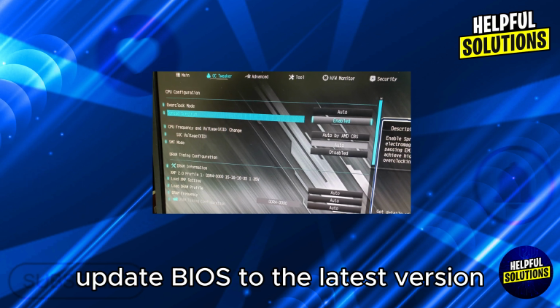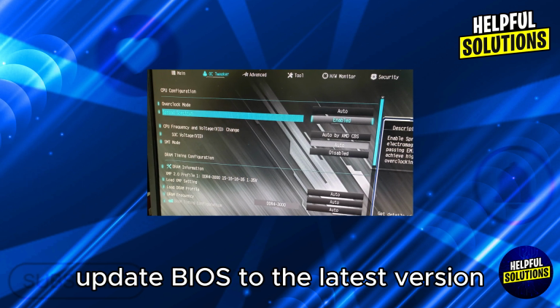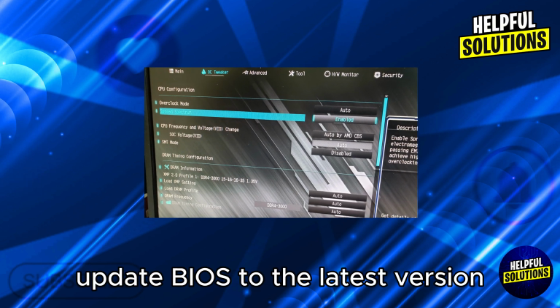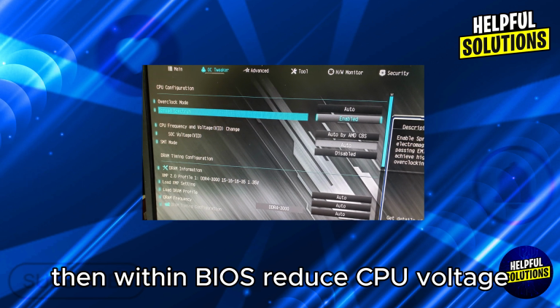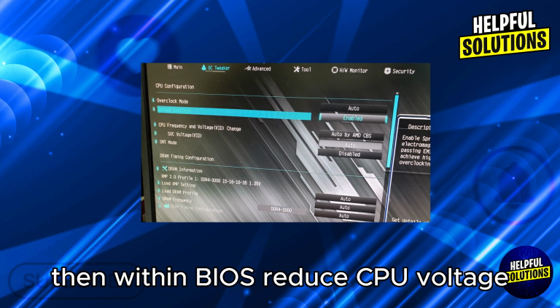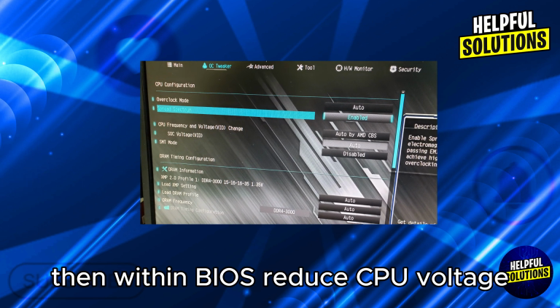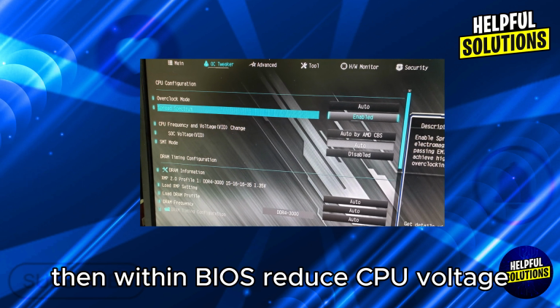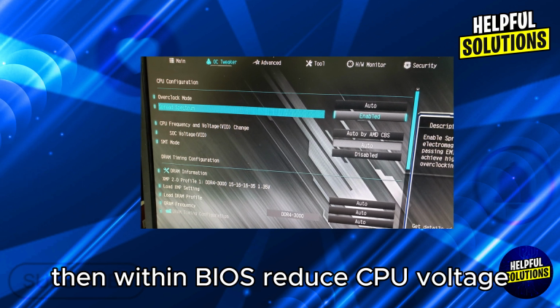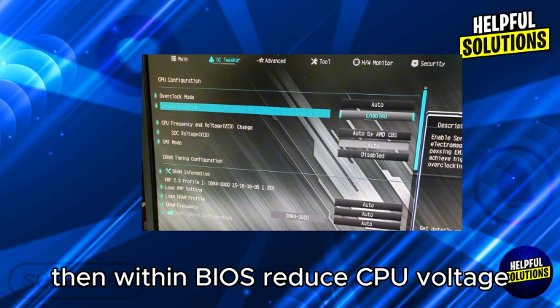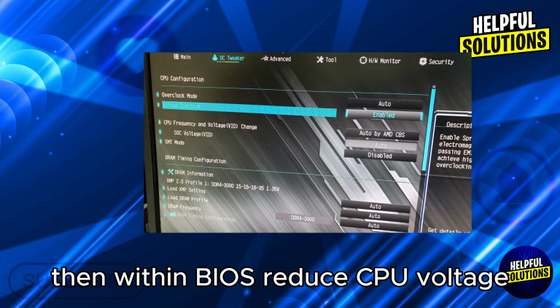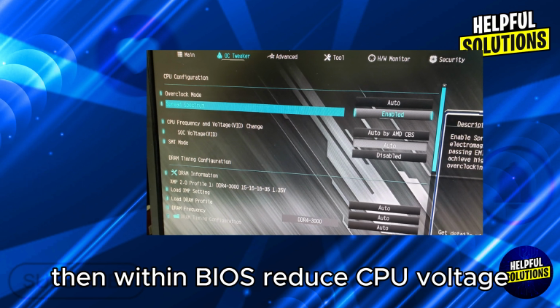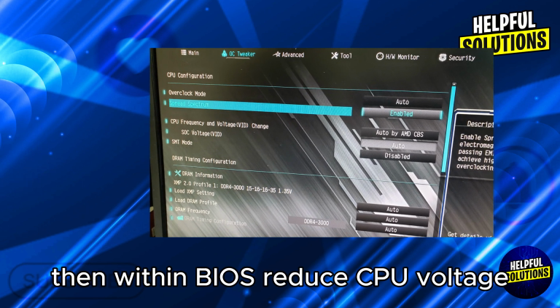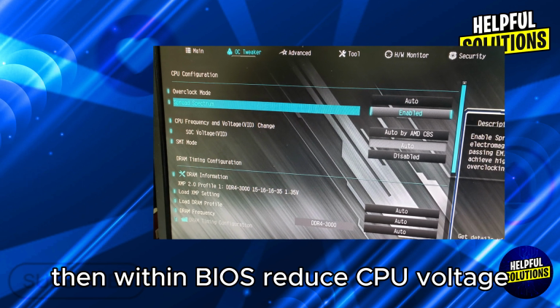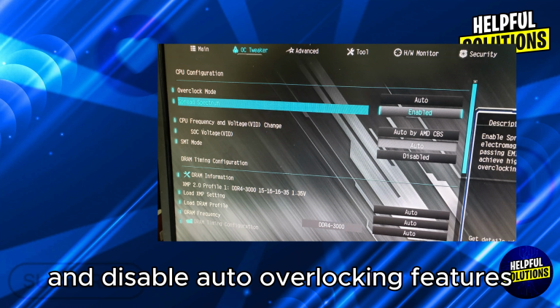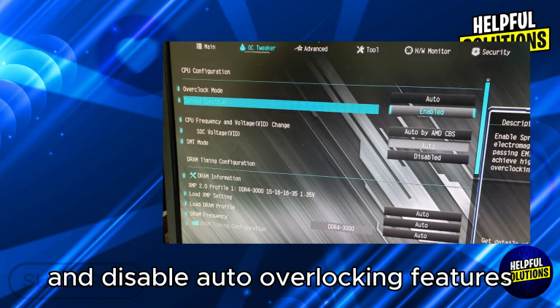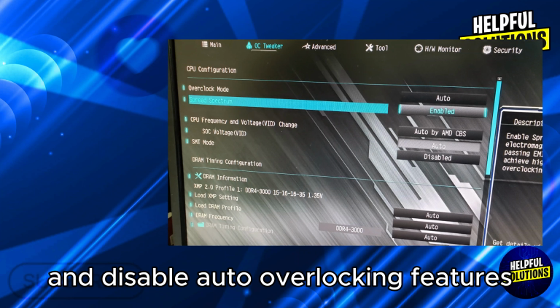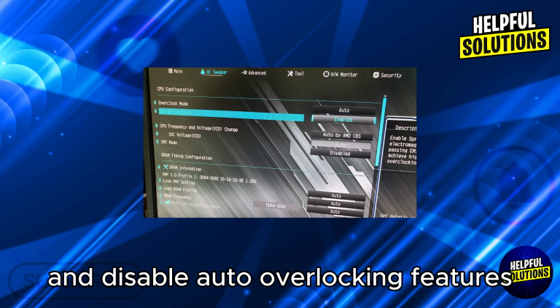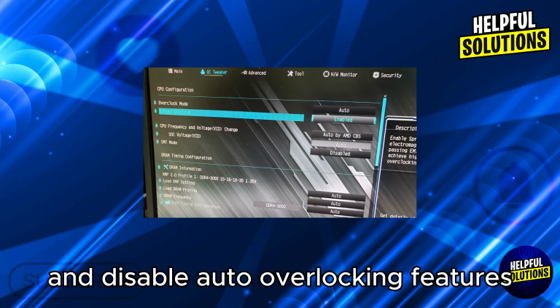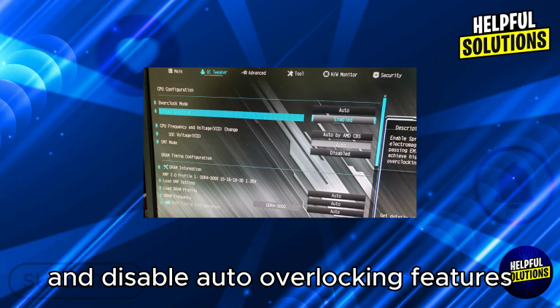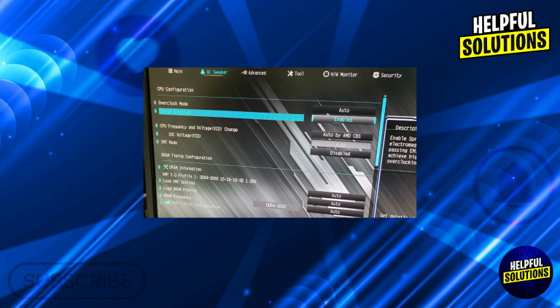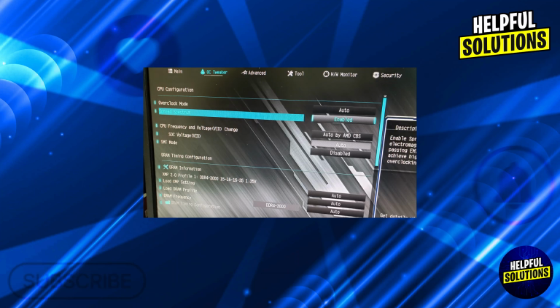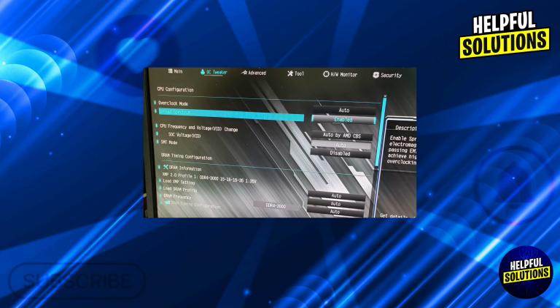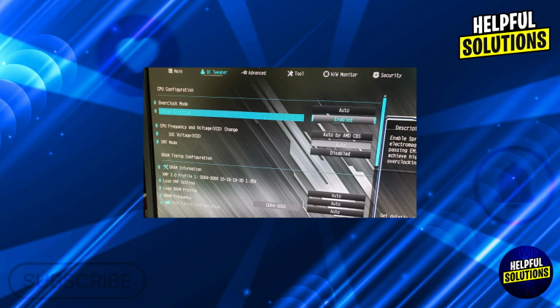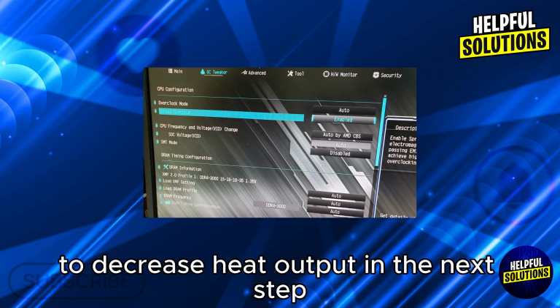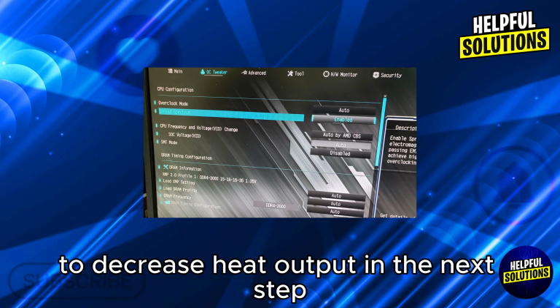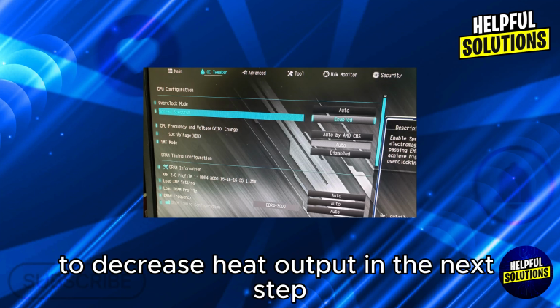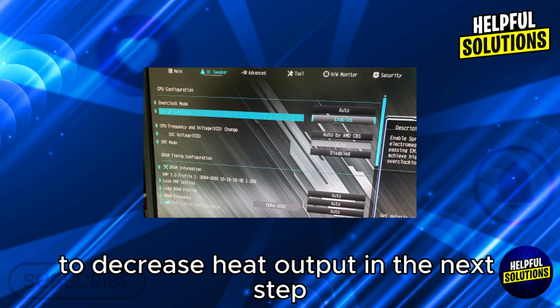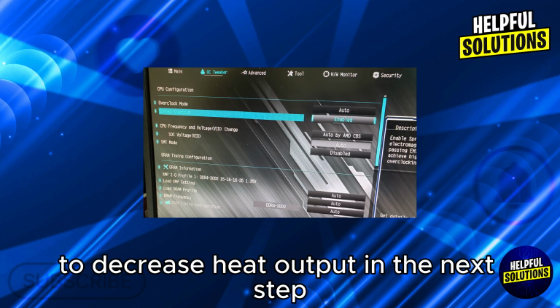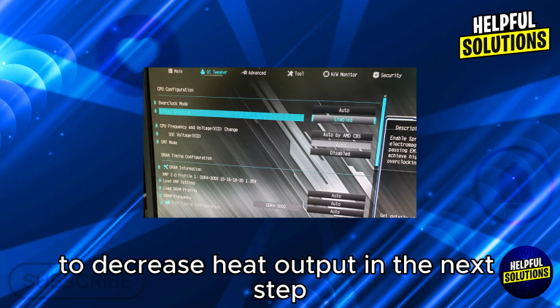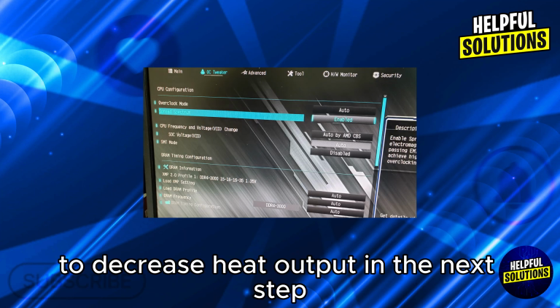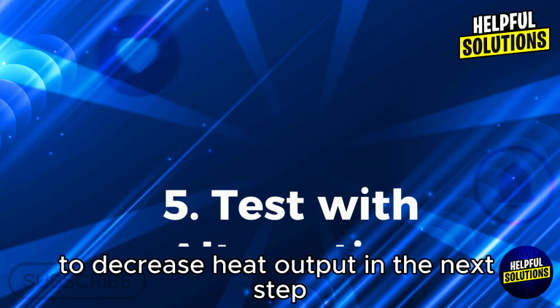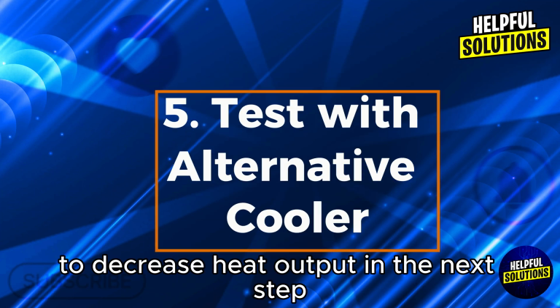In the next step, adjust BIOS settings. Update BIOS to the latest version, then within BIOS reduce CPU voltage and disable auto-overclocking features to decrease heat output.